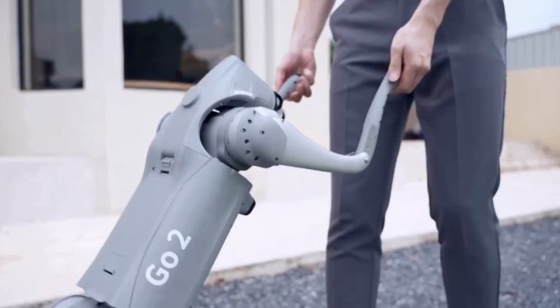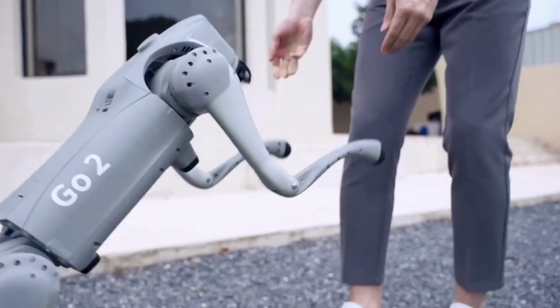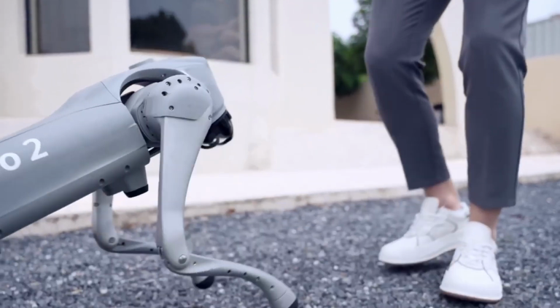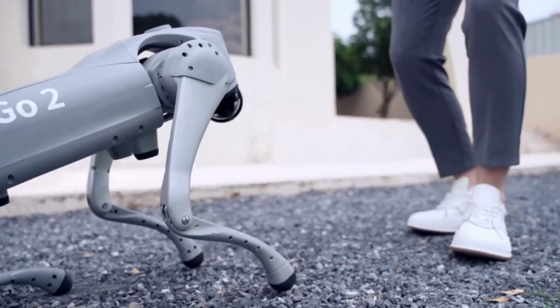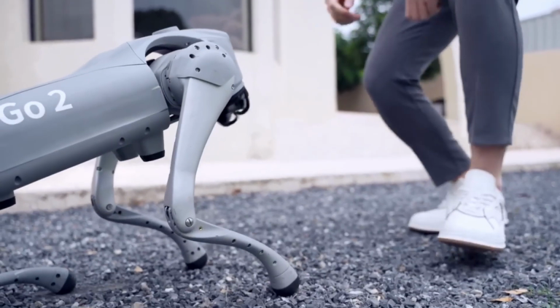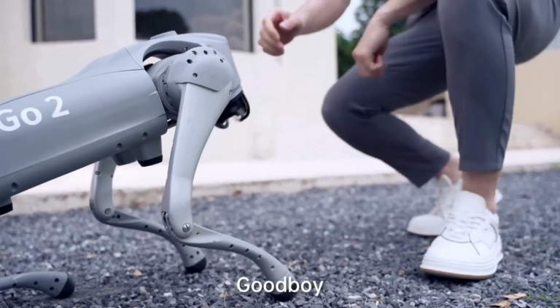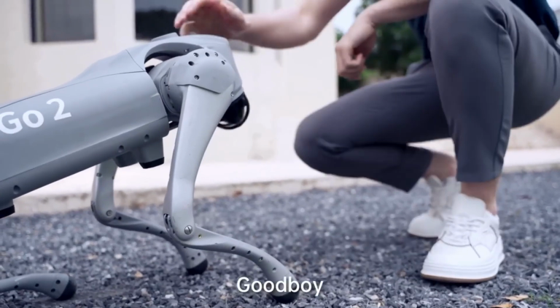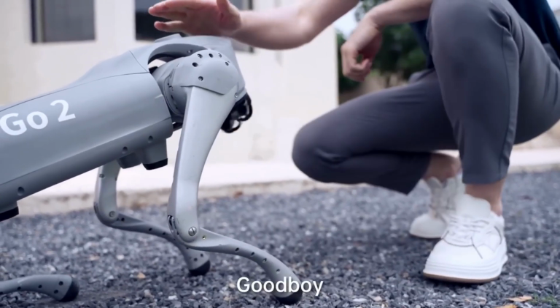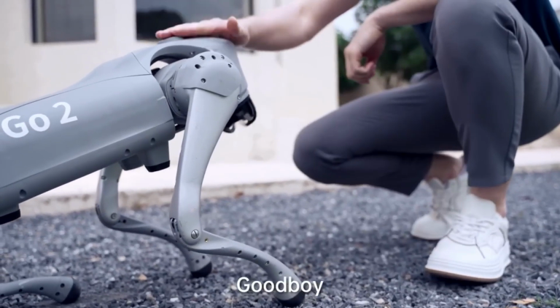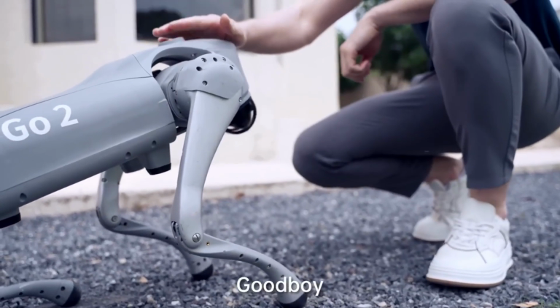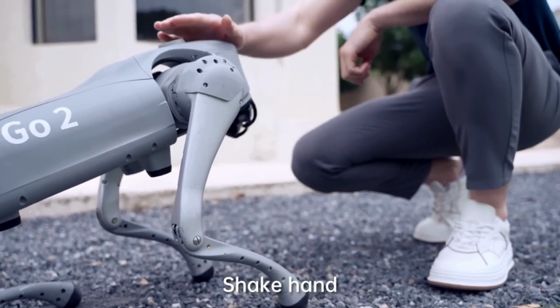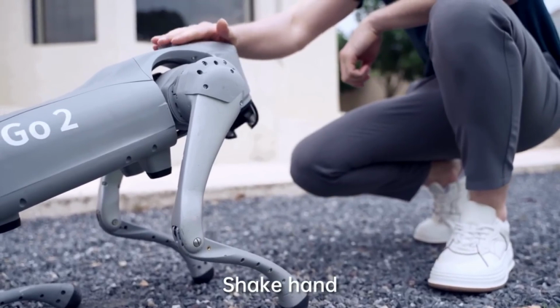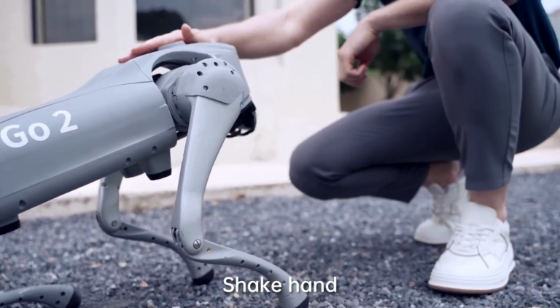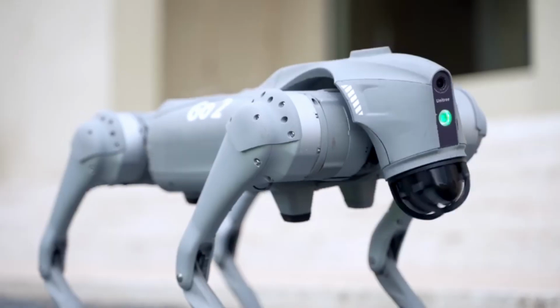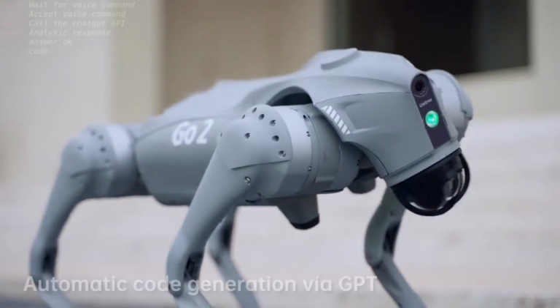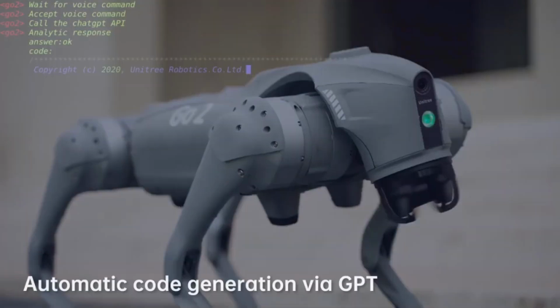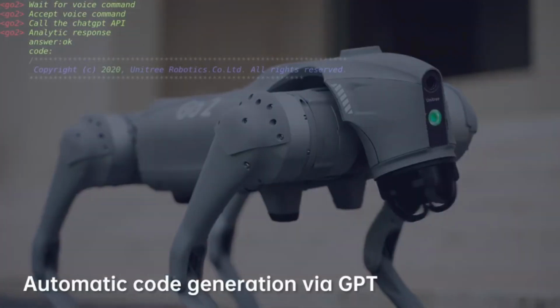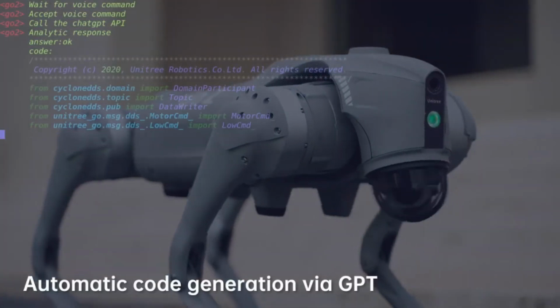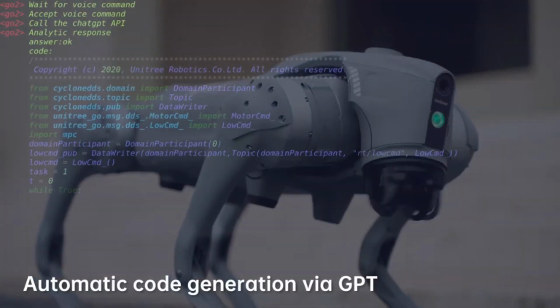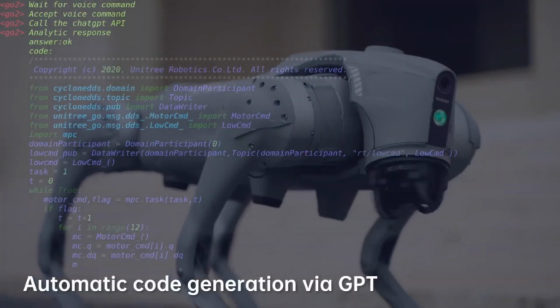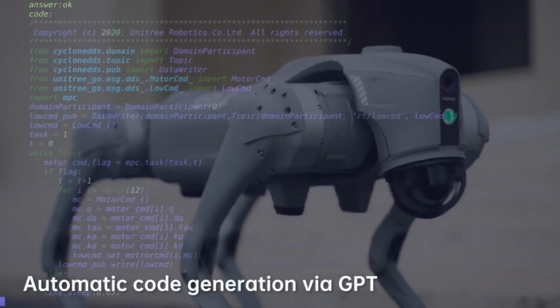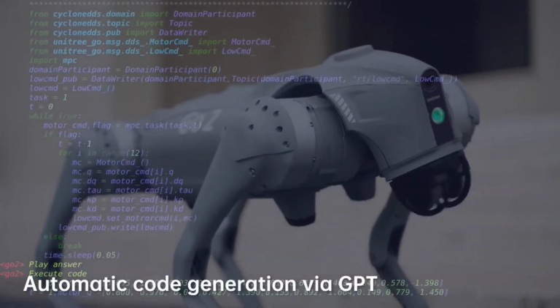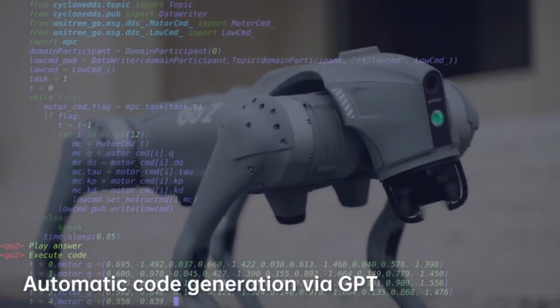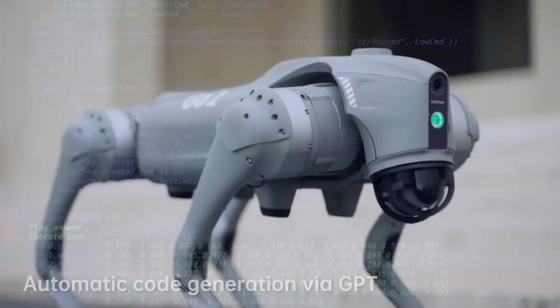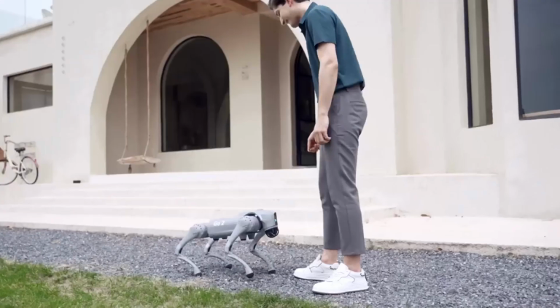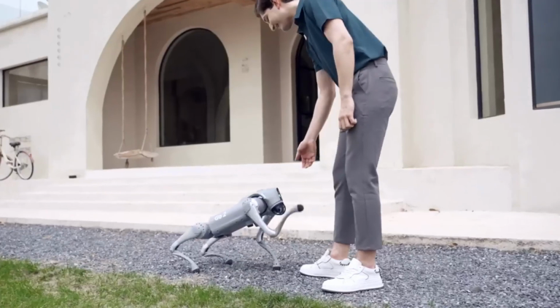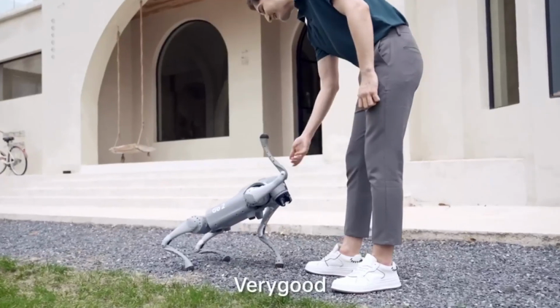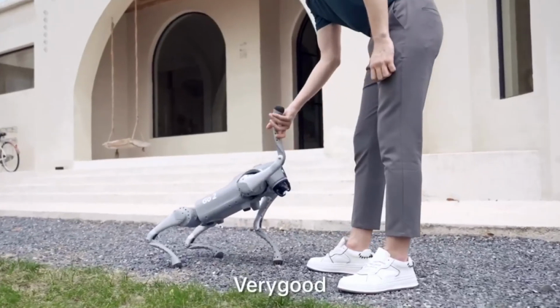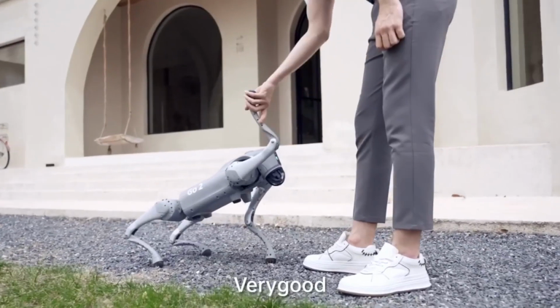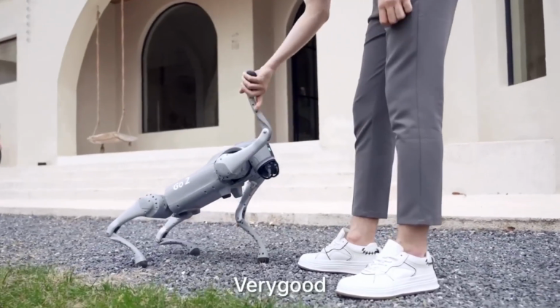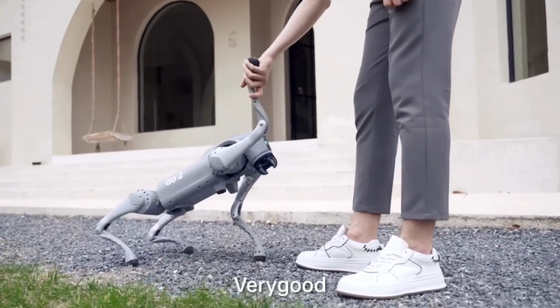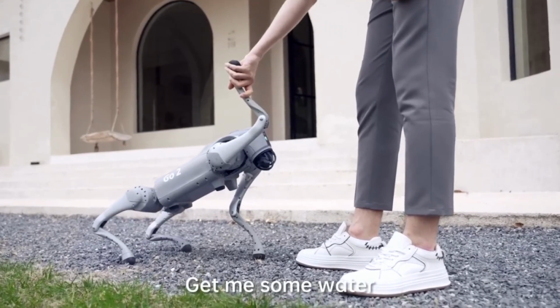Carrying a cargo of up to 12 kilograms, it can run at speeds of up to 5 meters per second and climb angles of up to 40 degrees.